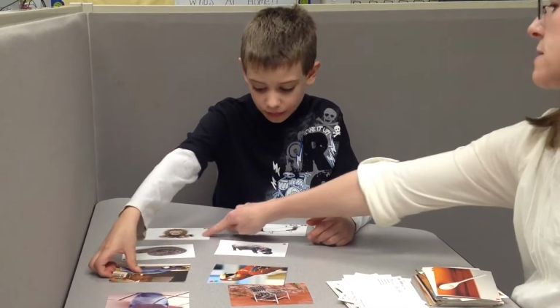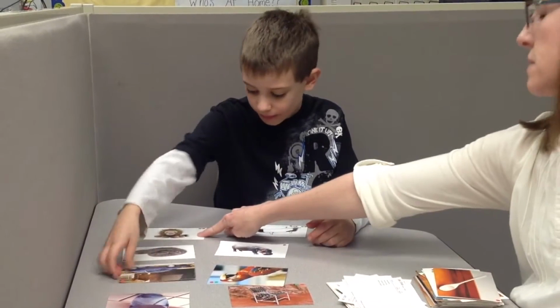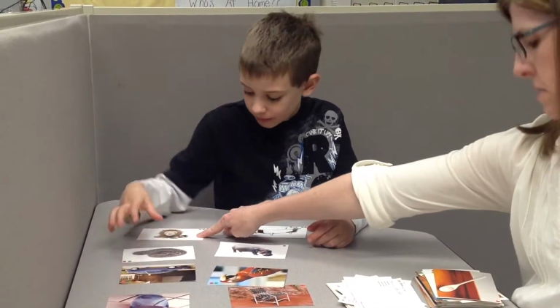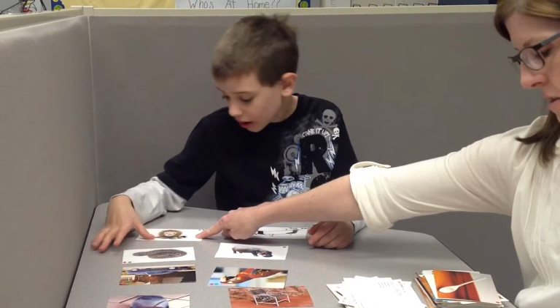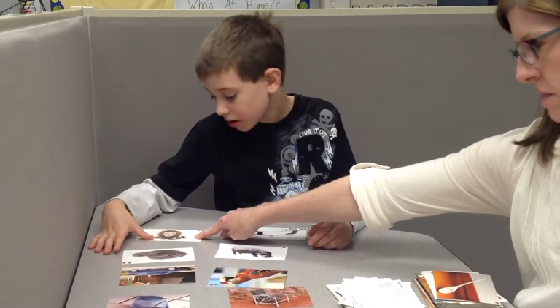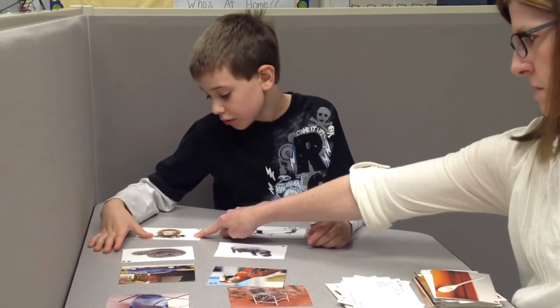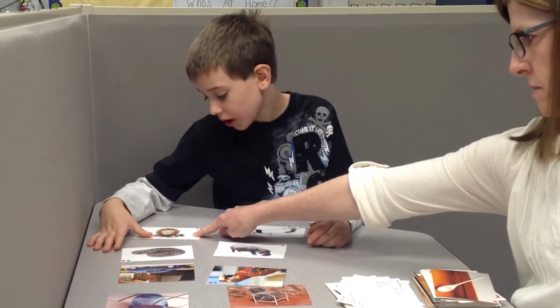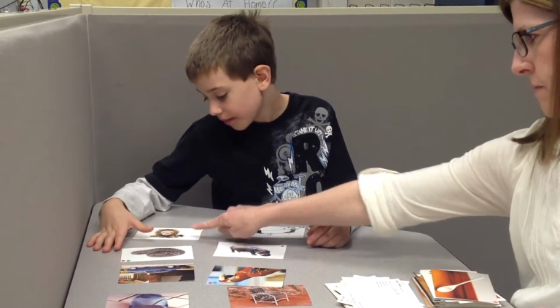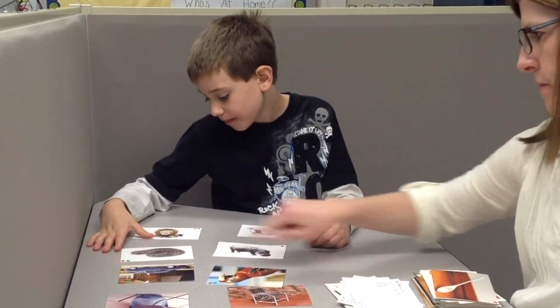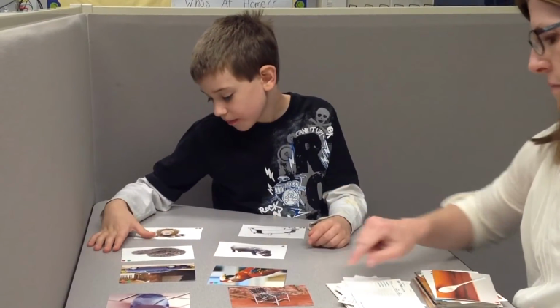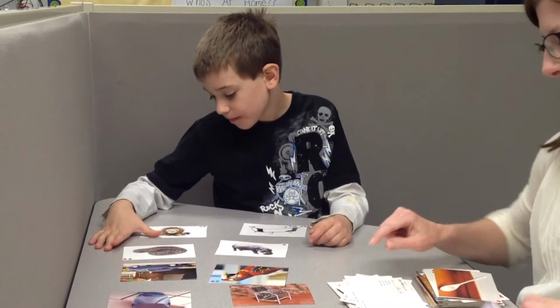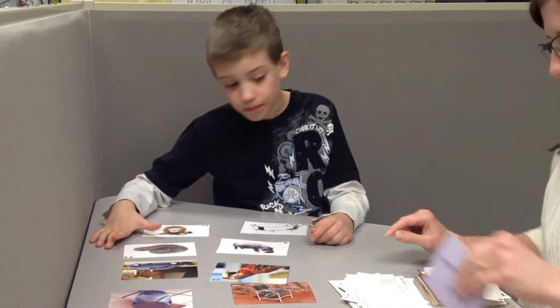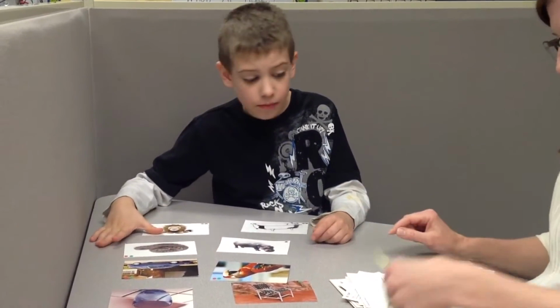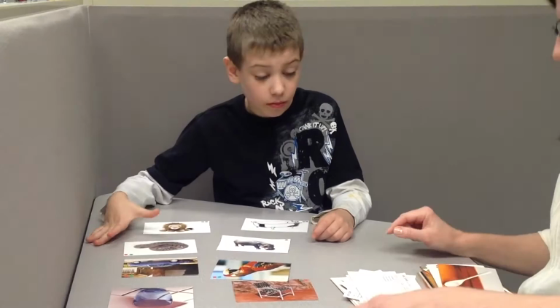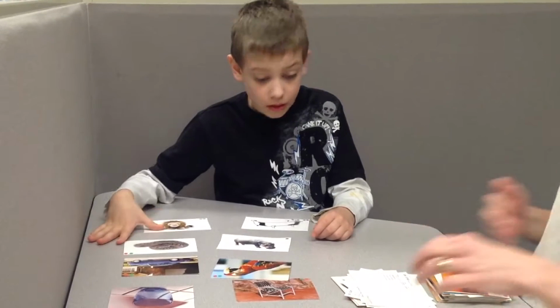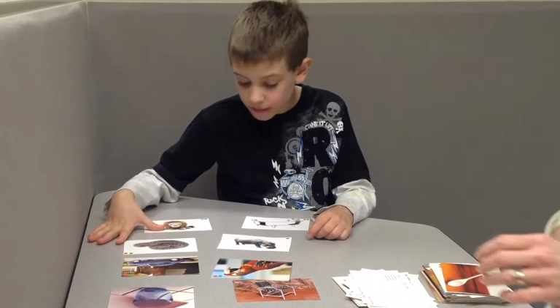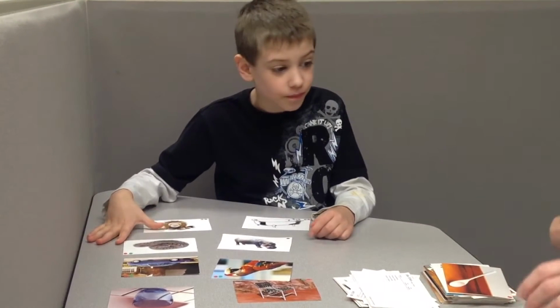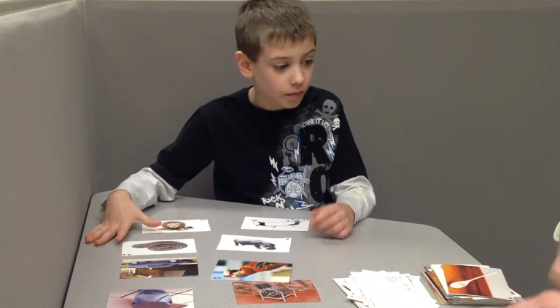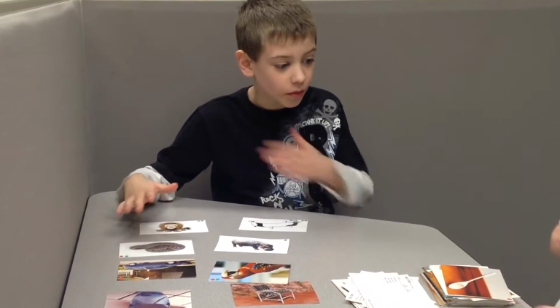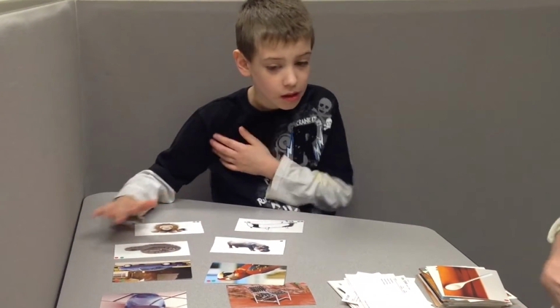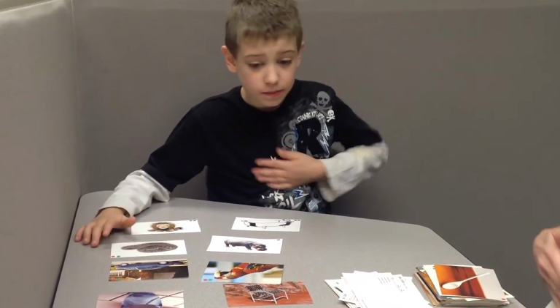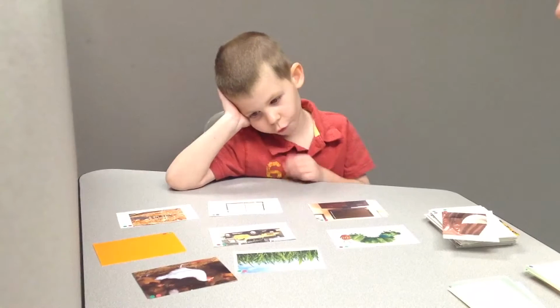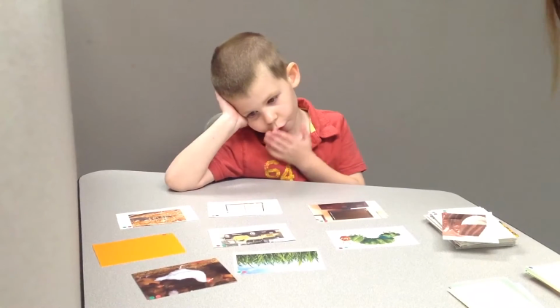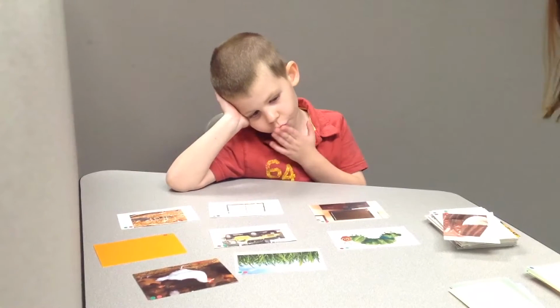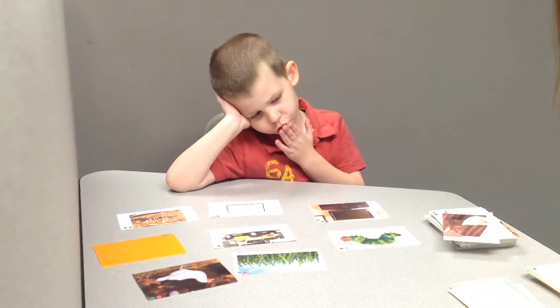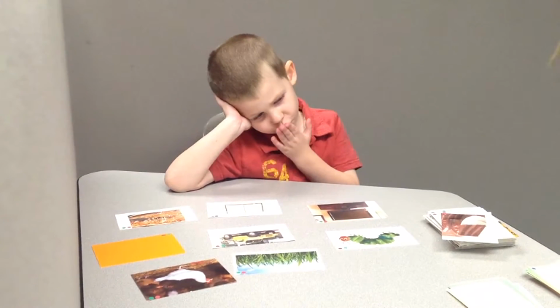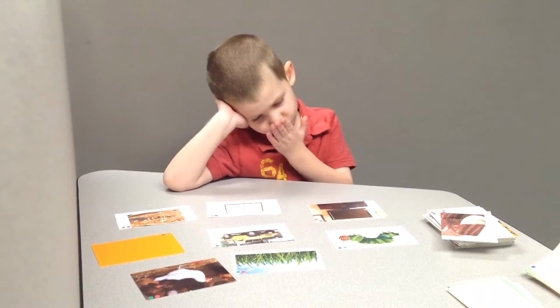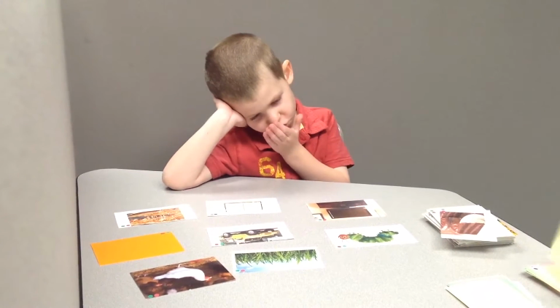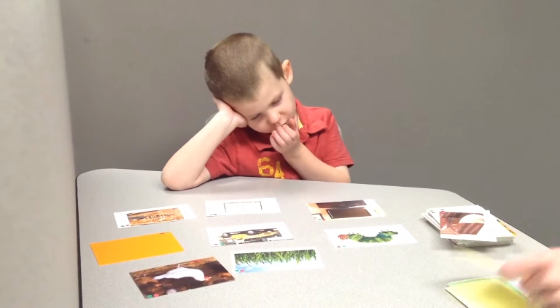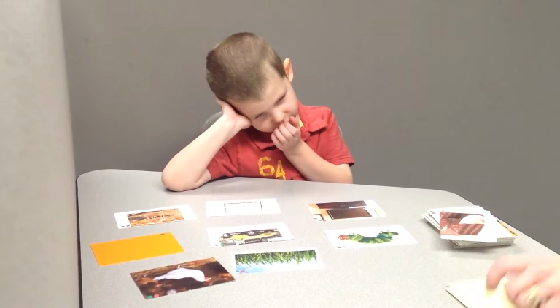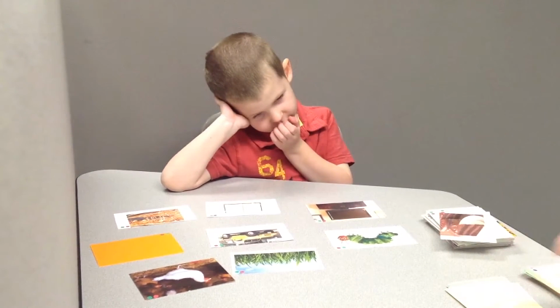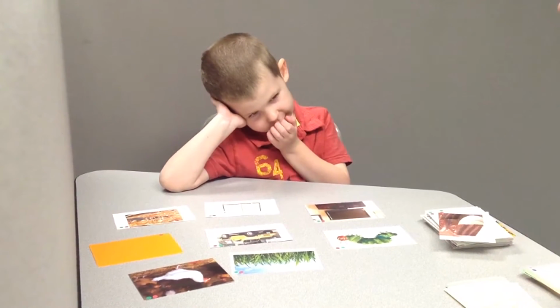The BB Map enables us to see where each student has deficits, so we can develop individualized instruction for that student.